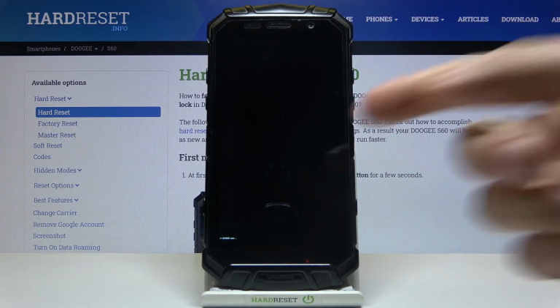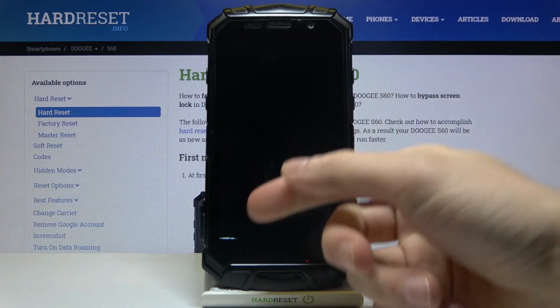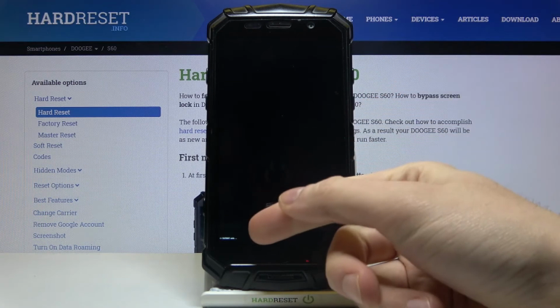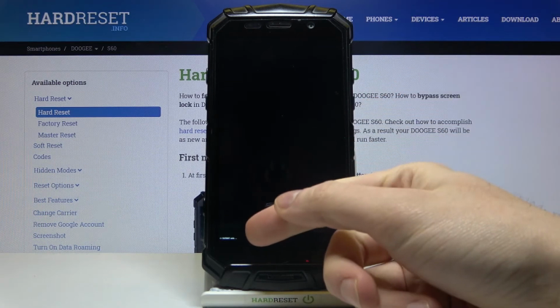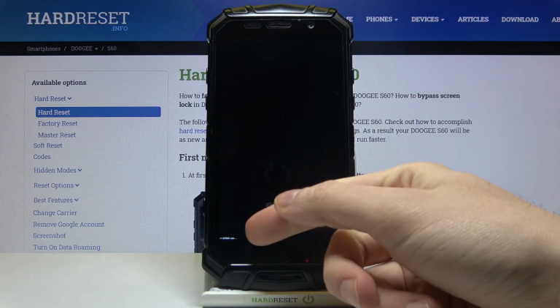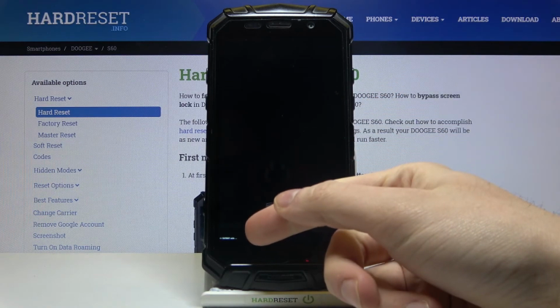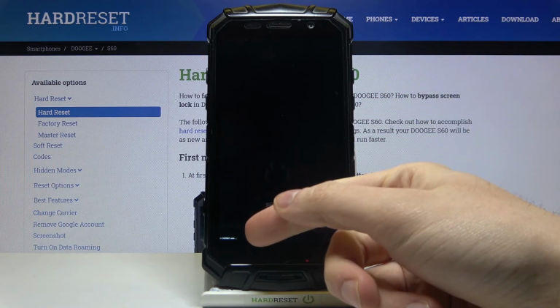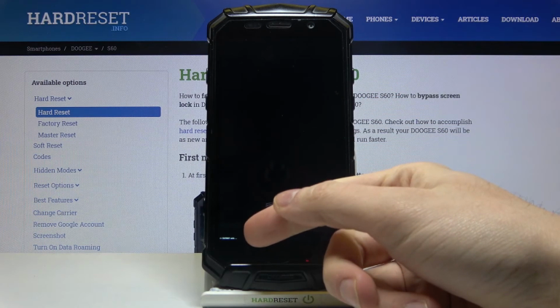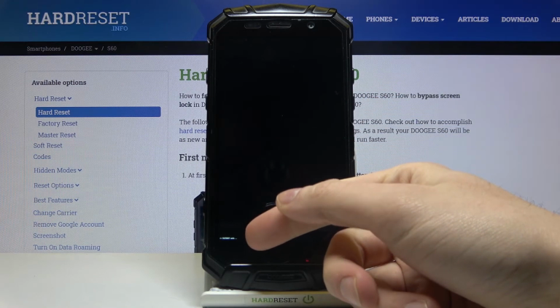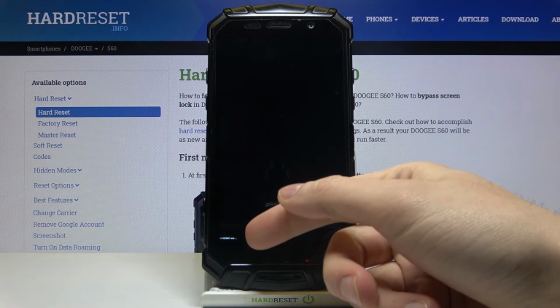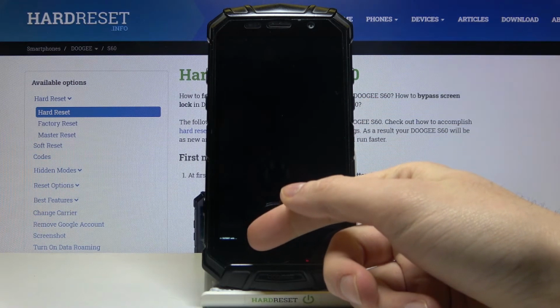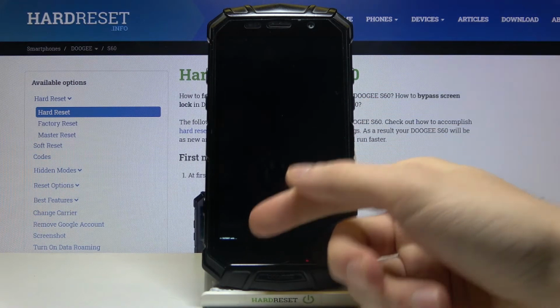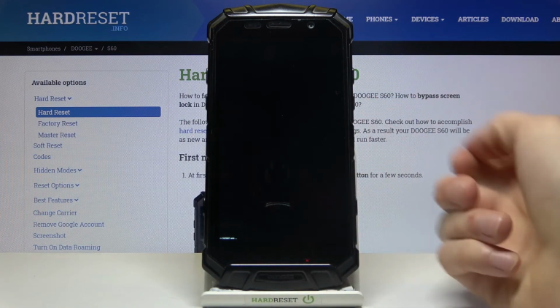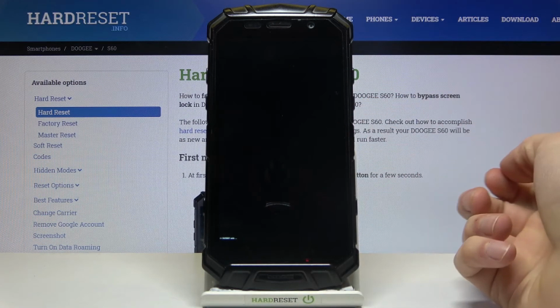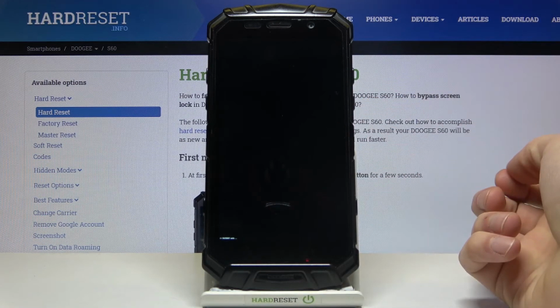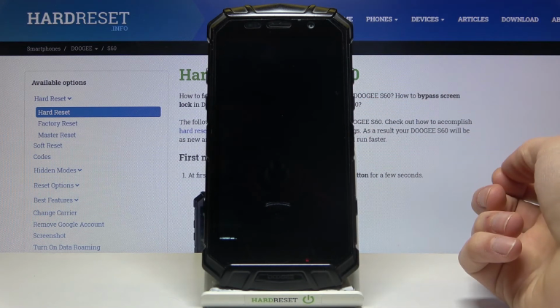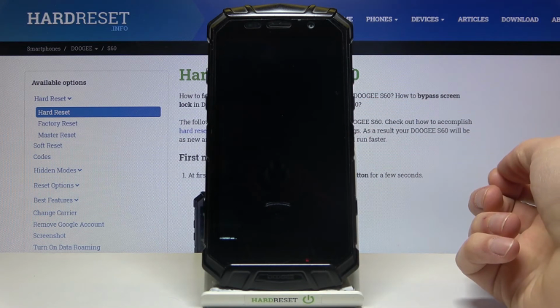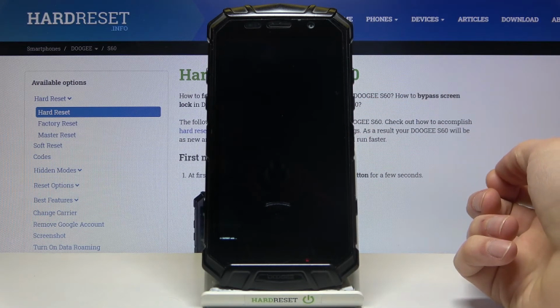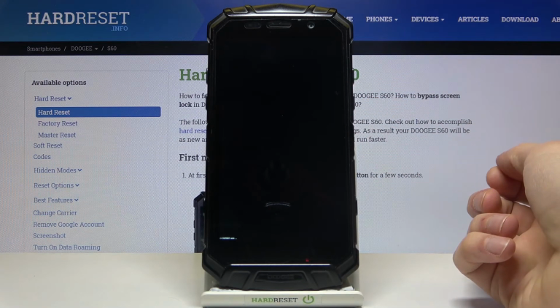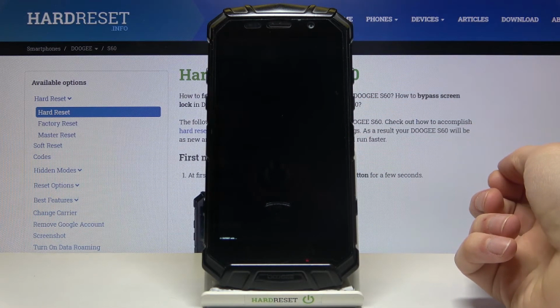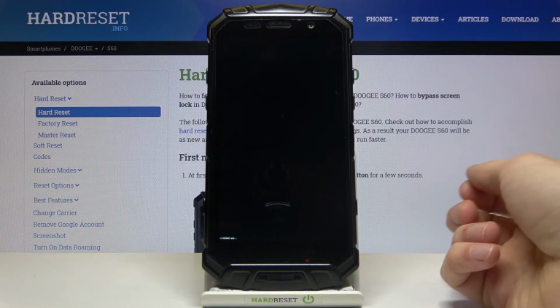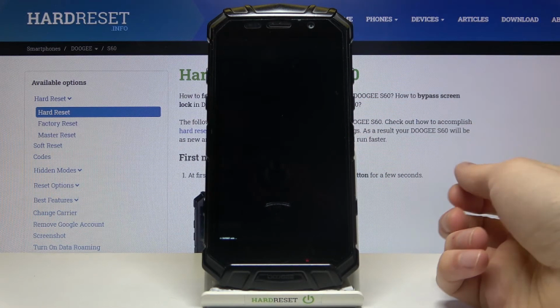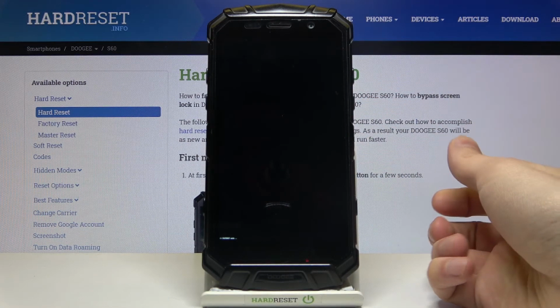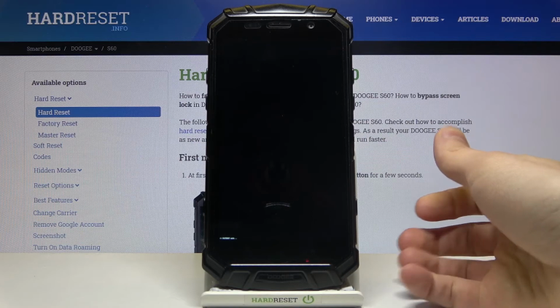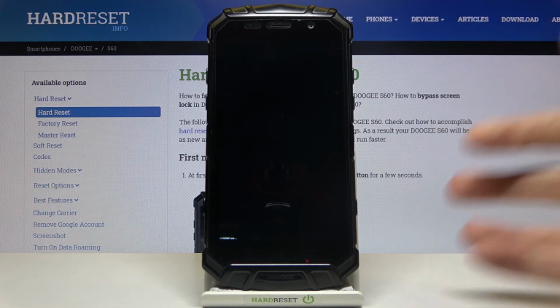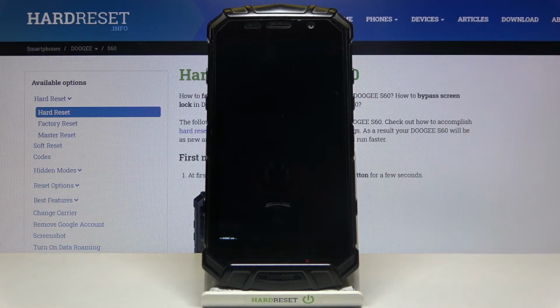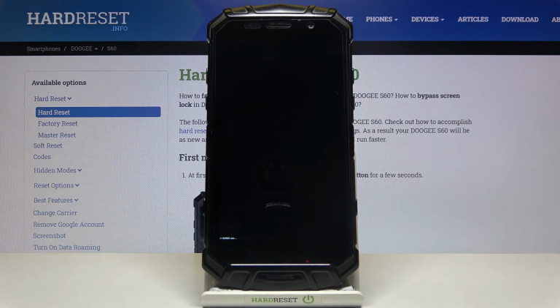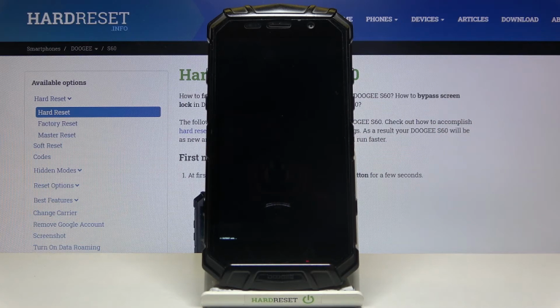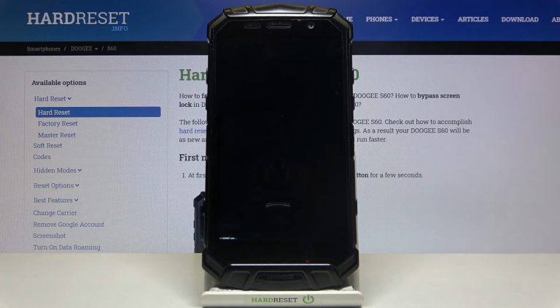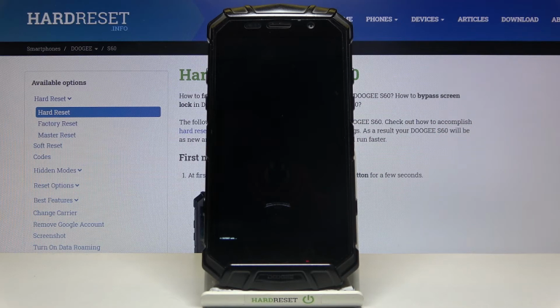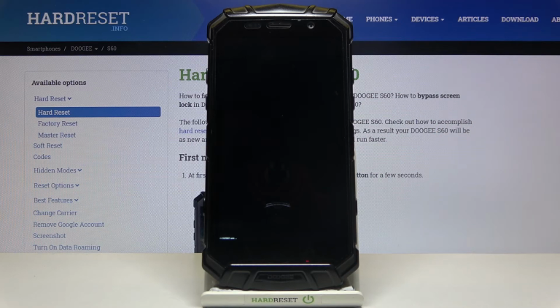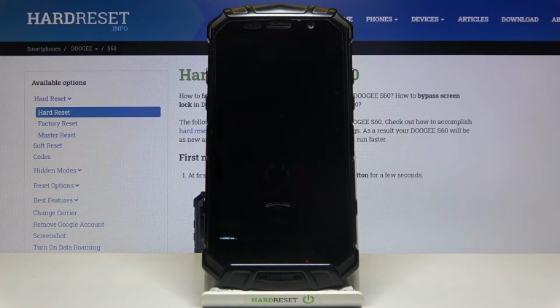Small letters here say 'Fastboot Mode,' which is proof that we are in fastboot mode right now. And that's it.